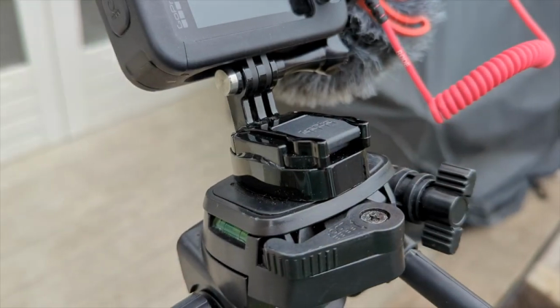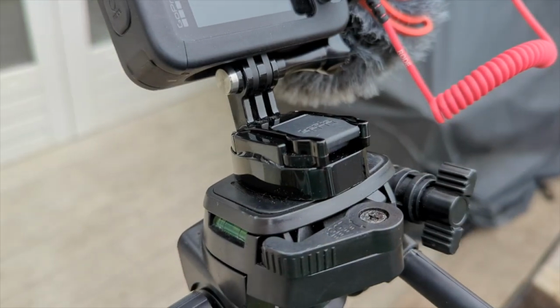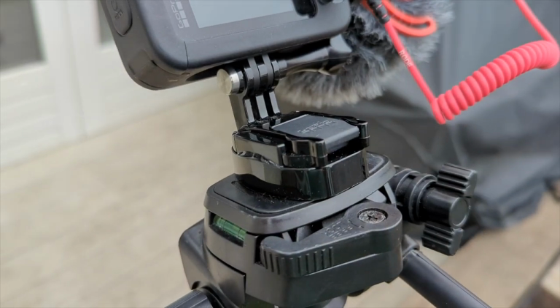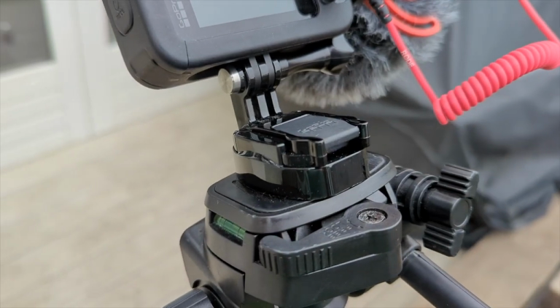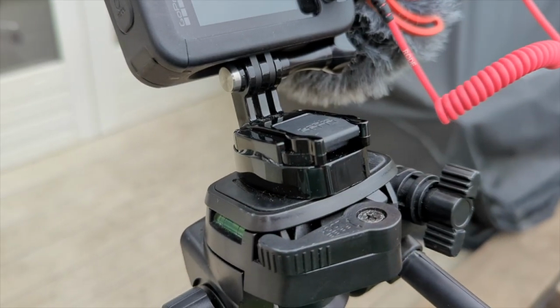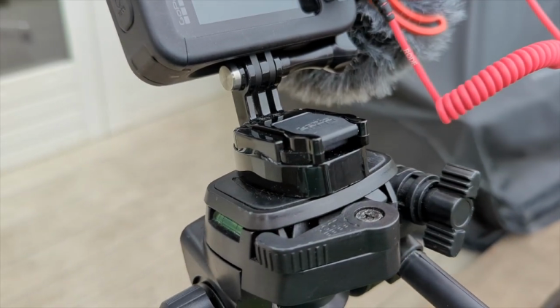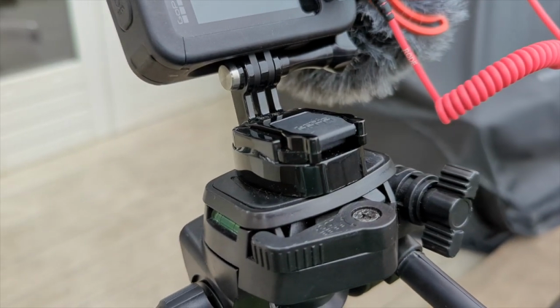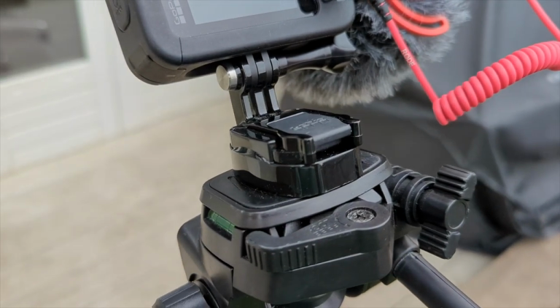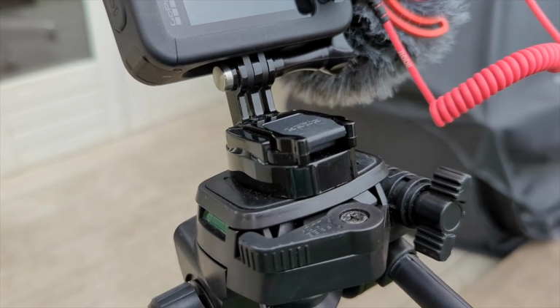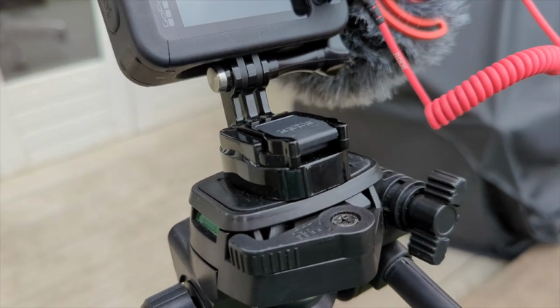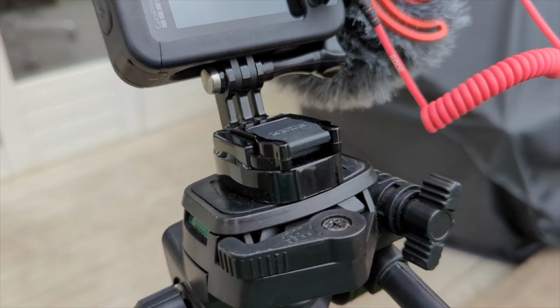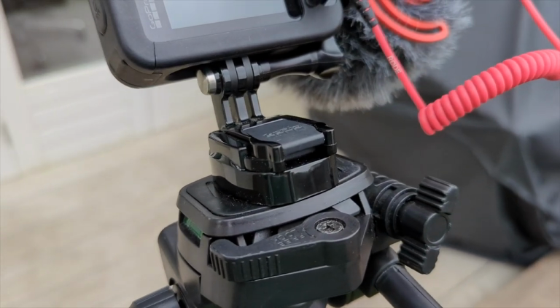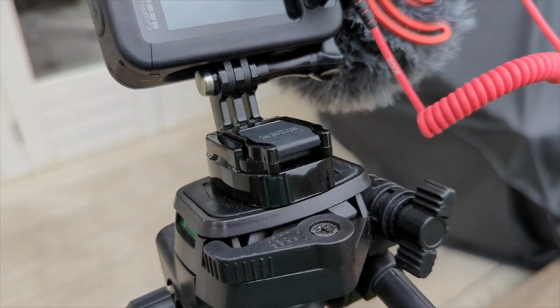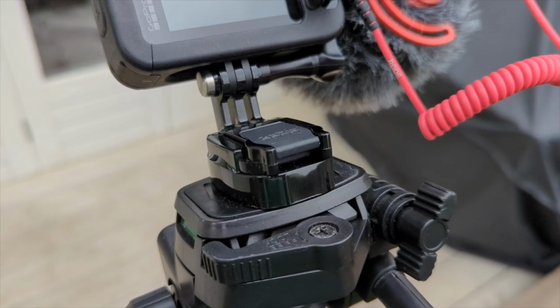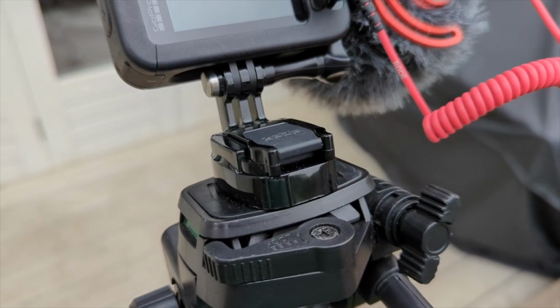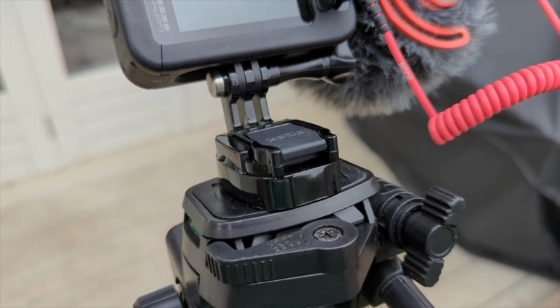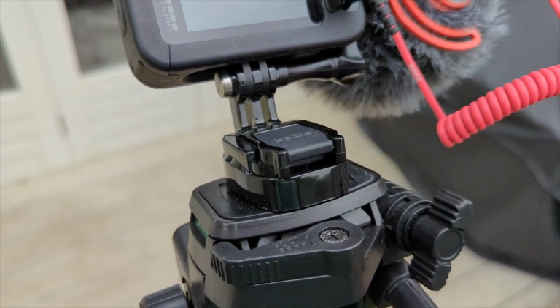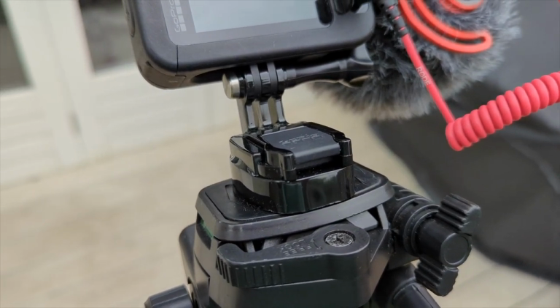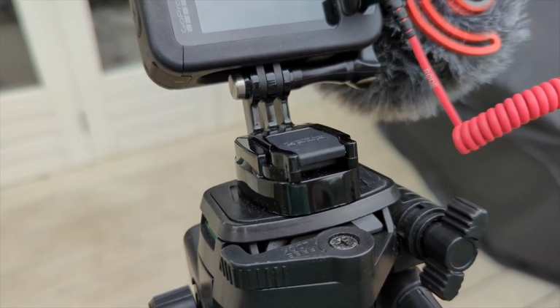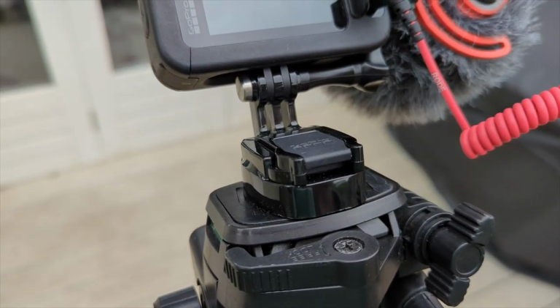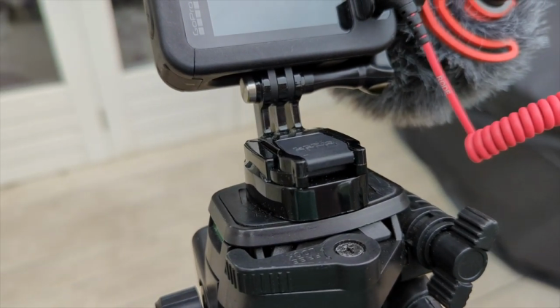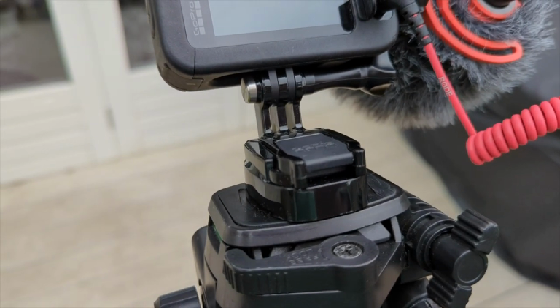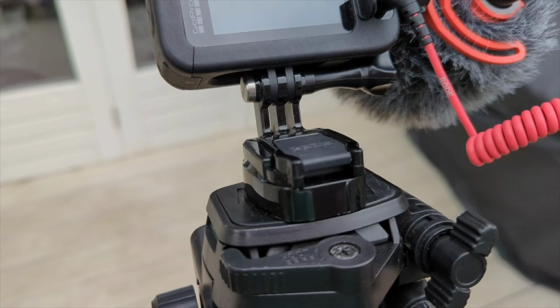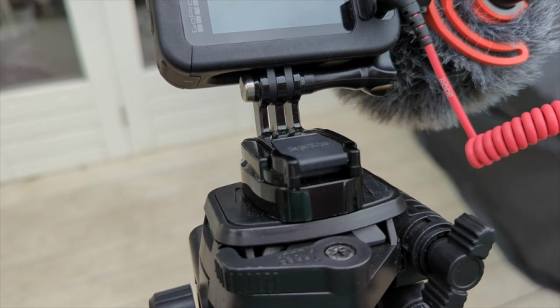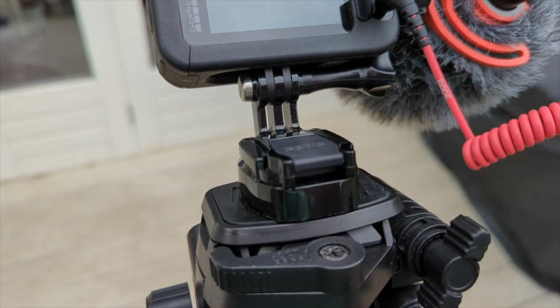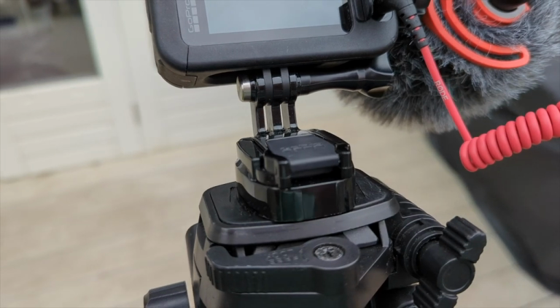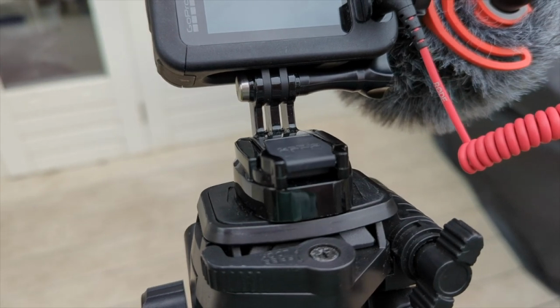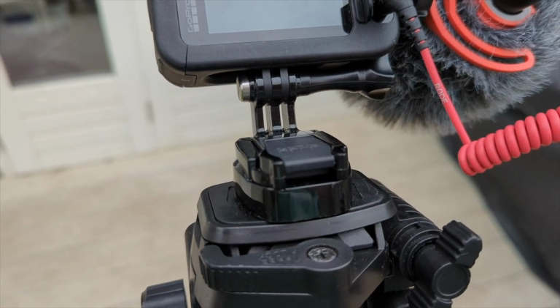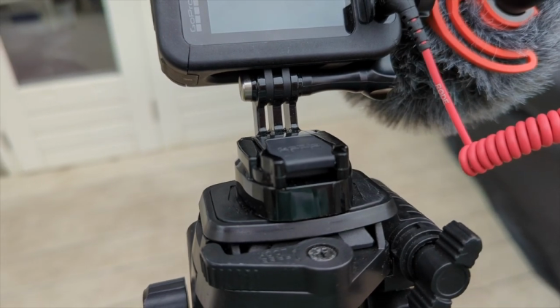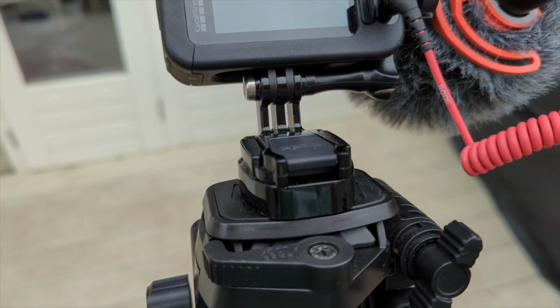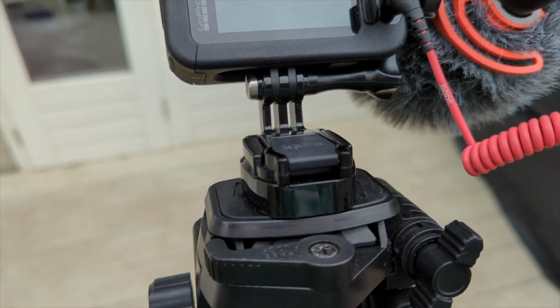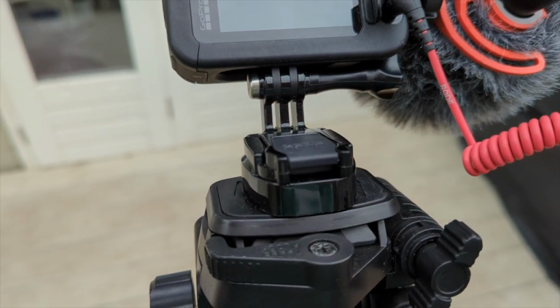In case you were wondering, this is the quick release tripod adapter I've been using for my GoPro. It's absolutely brilliant — link in the description.